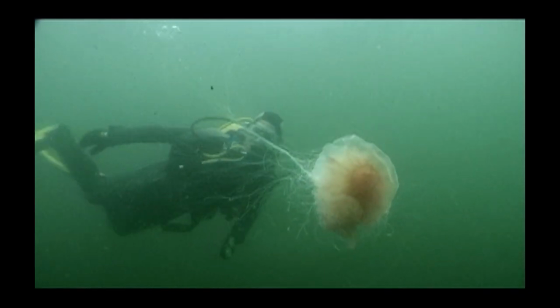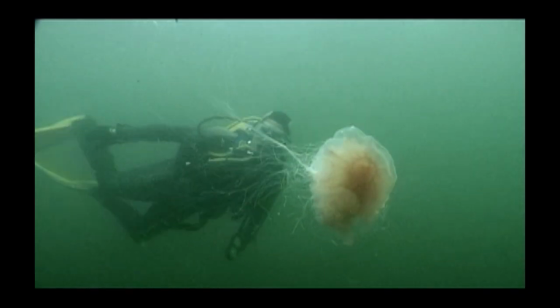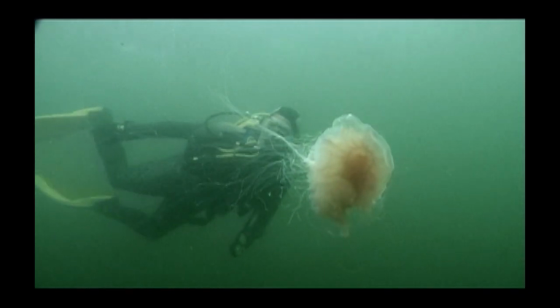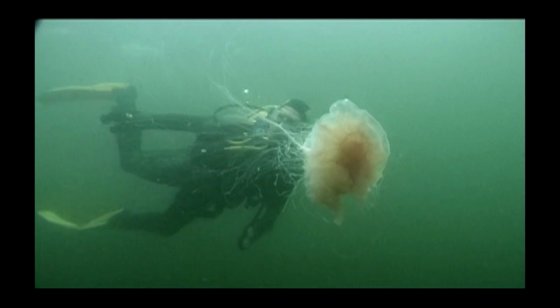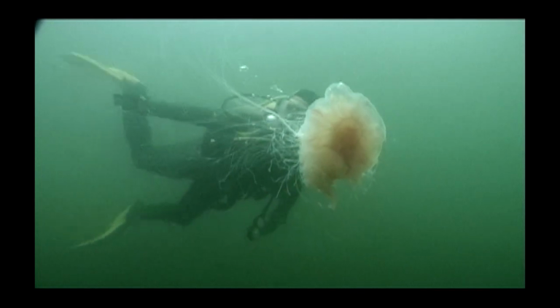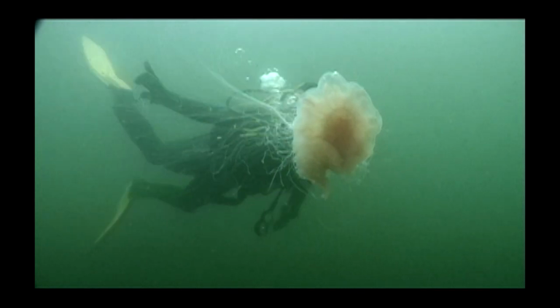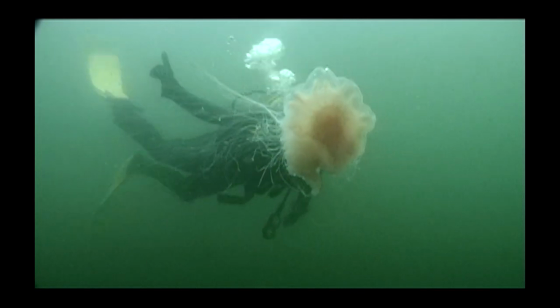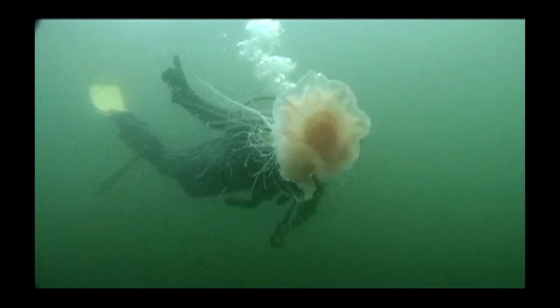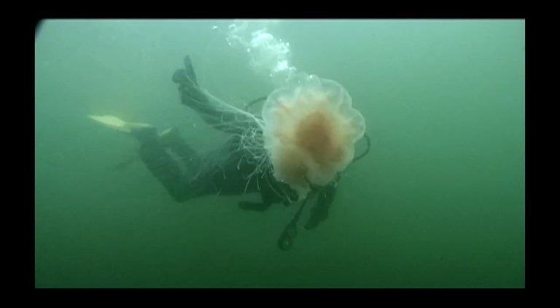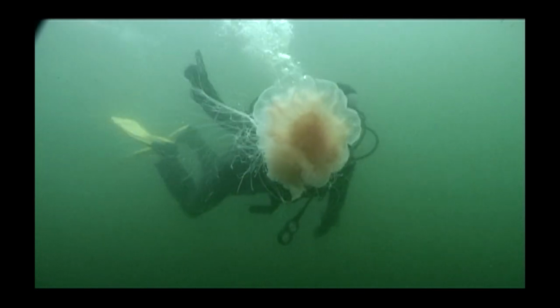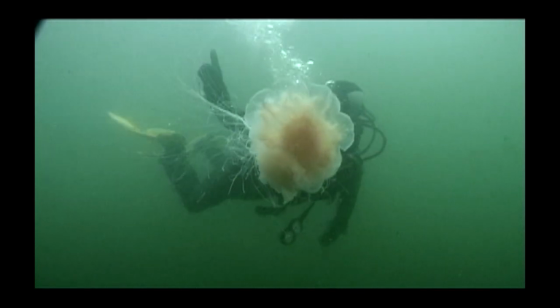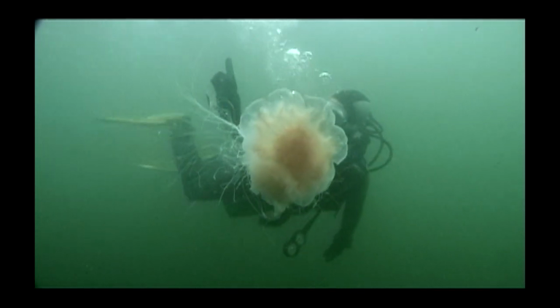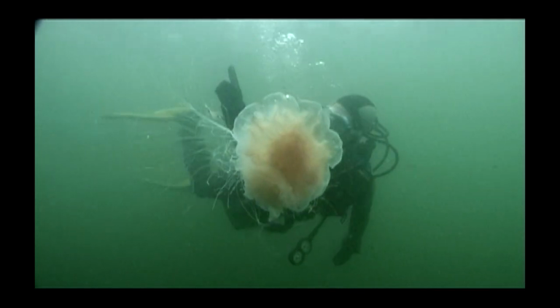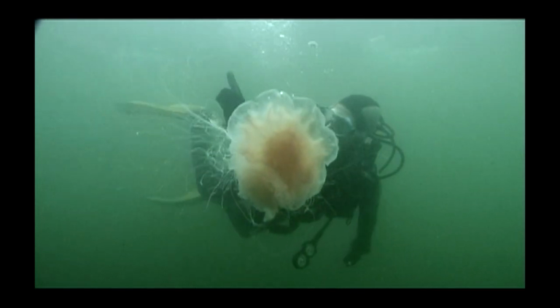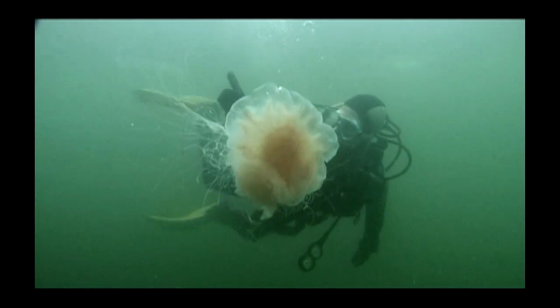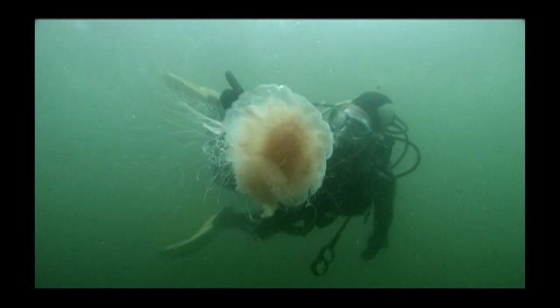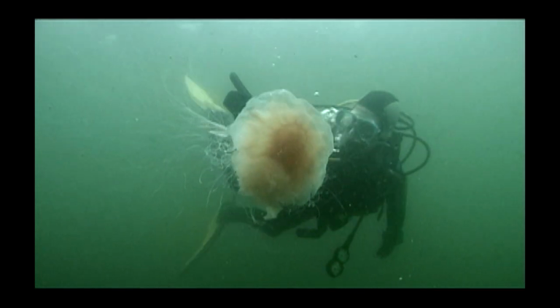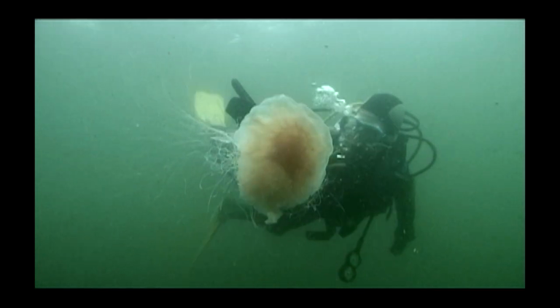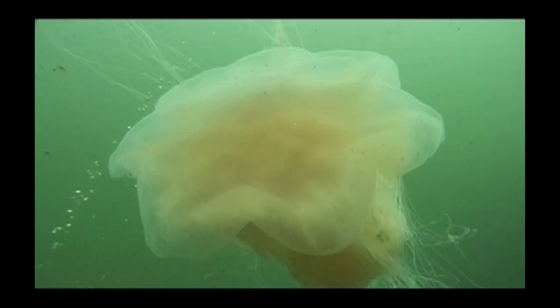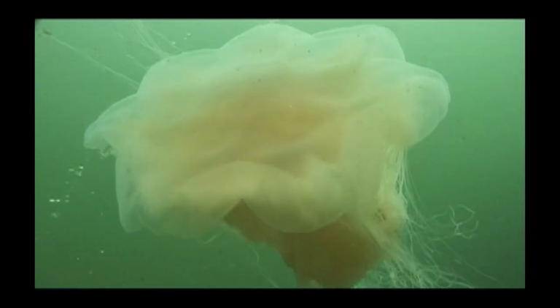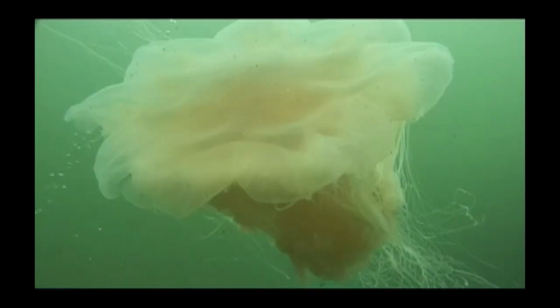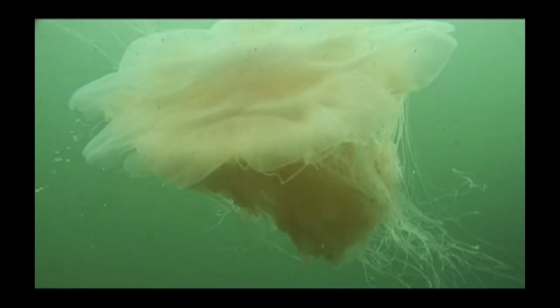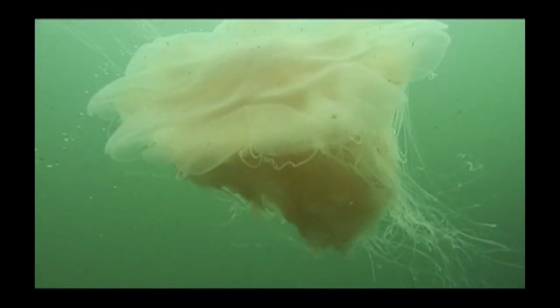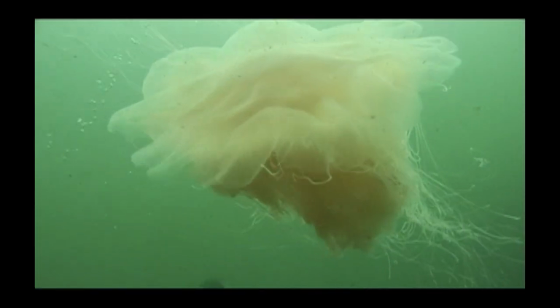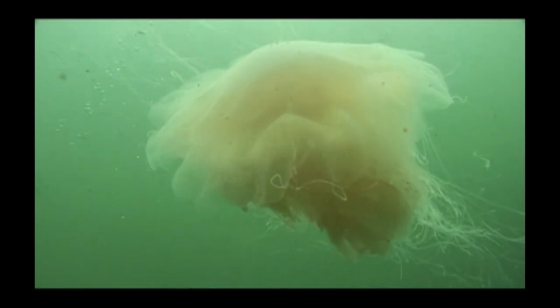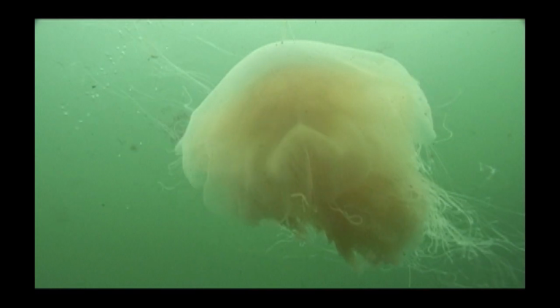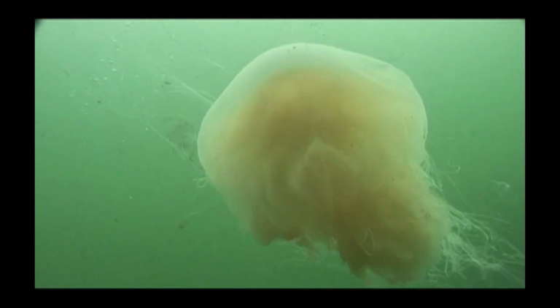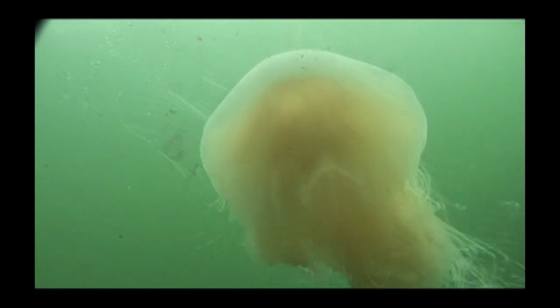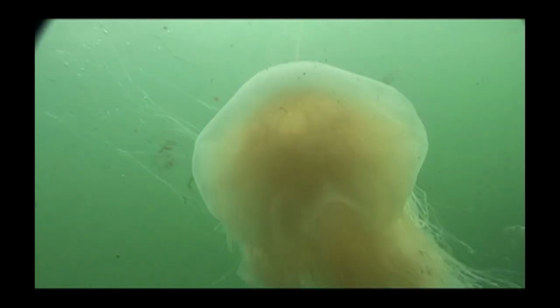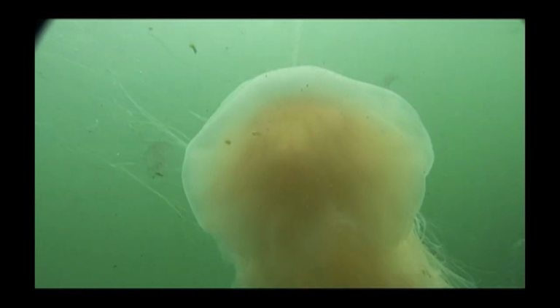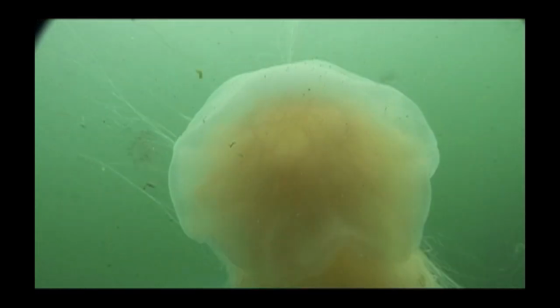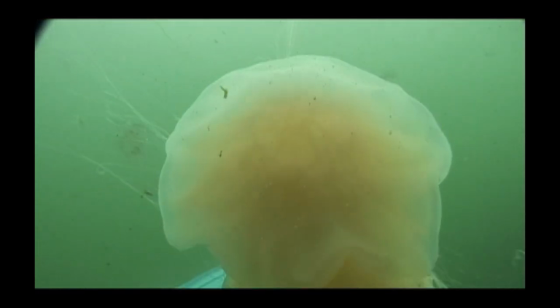In the Arctic, they can get up to six feet in diameter with tentacles 30 feet long. They are truly unusual beauties.